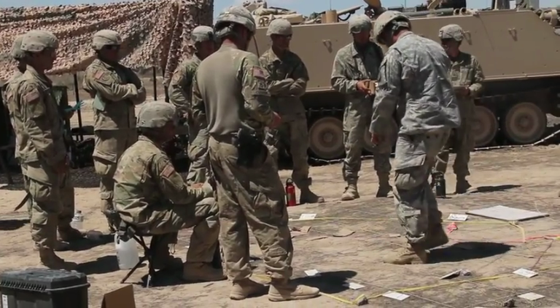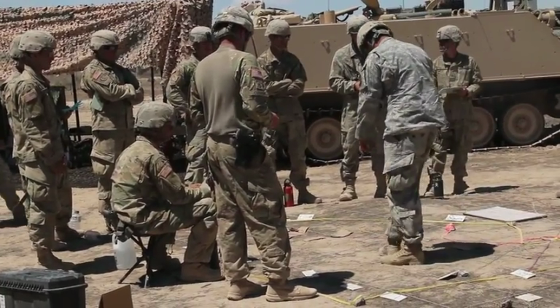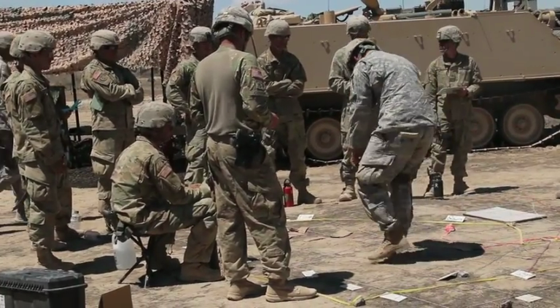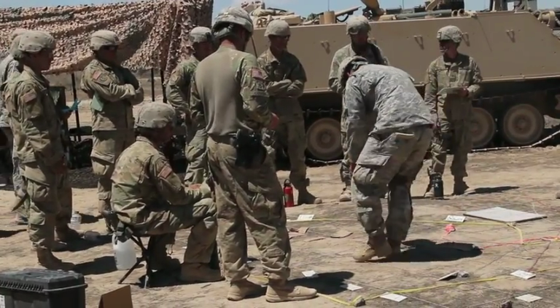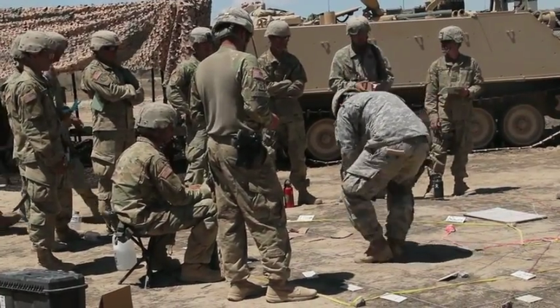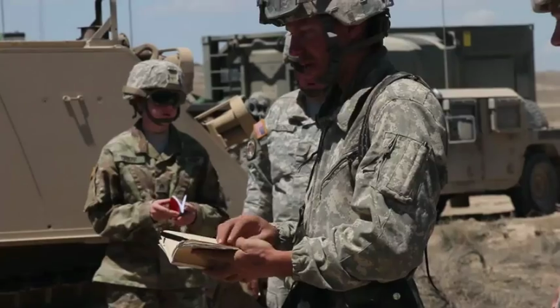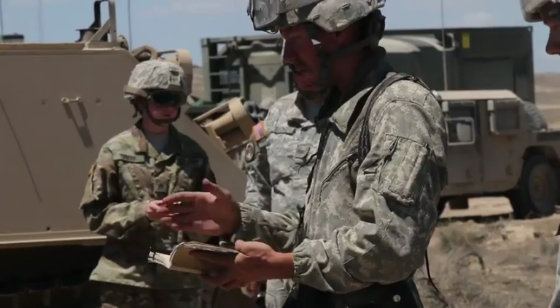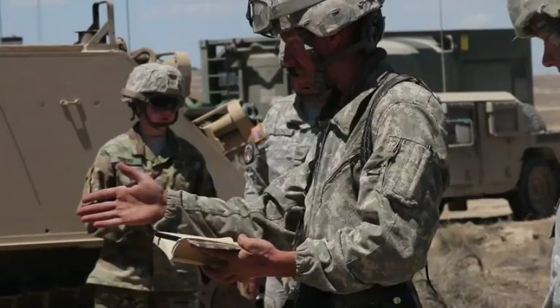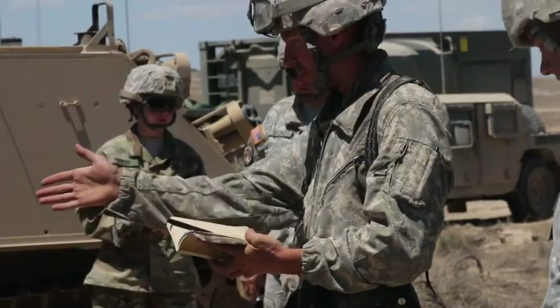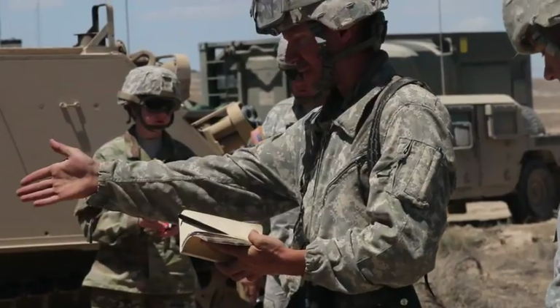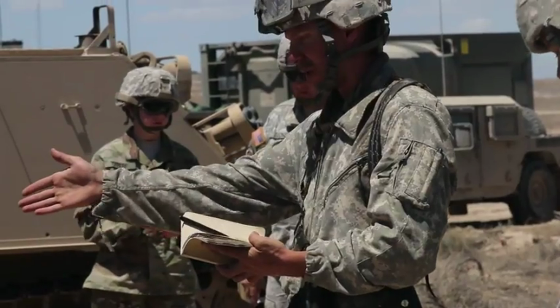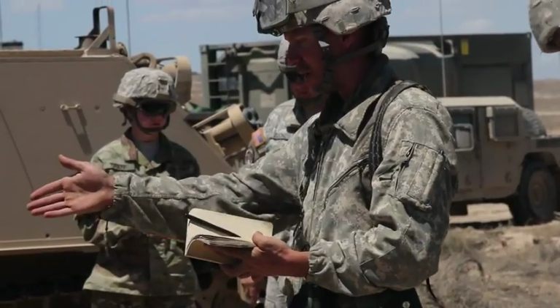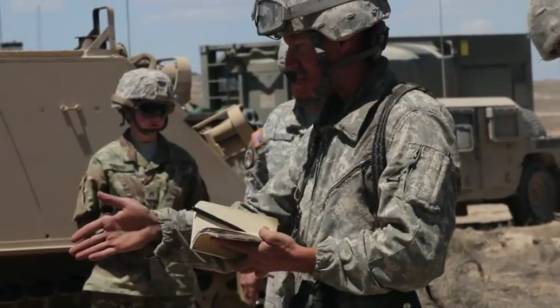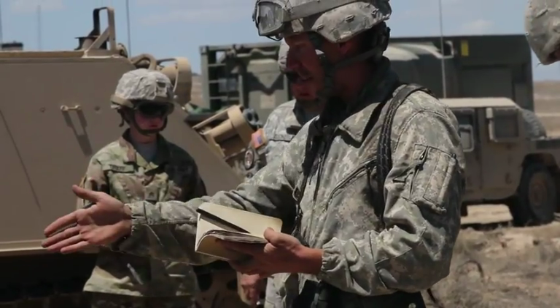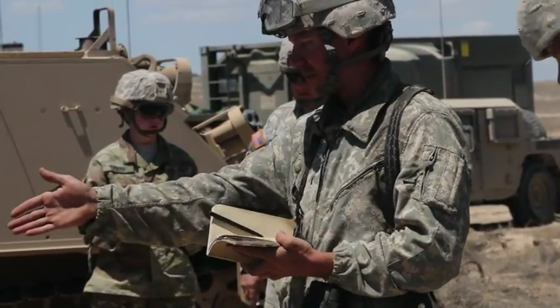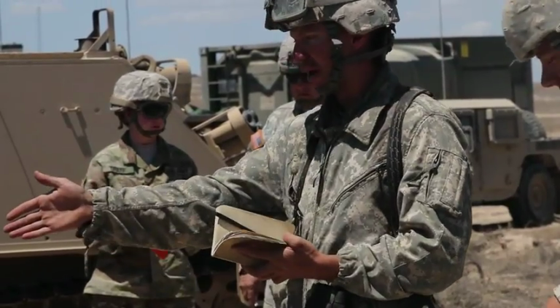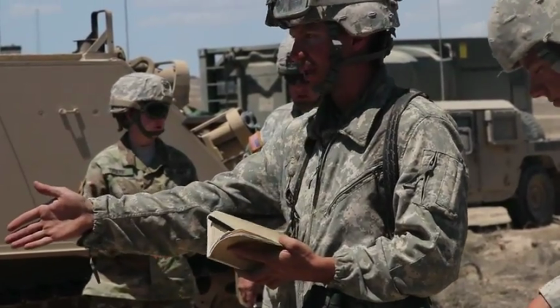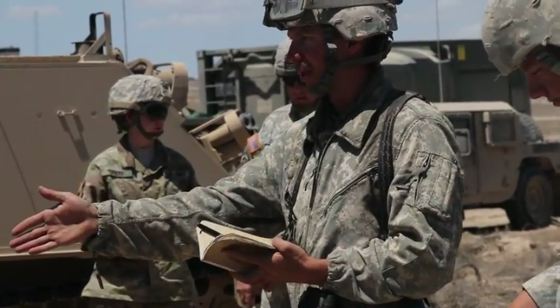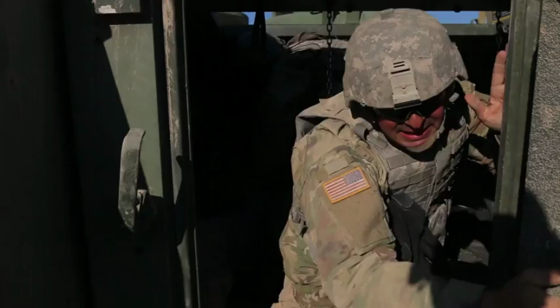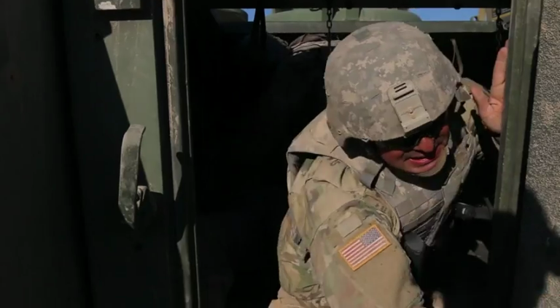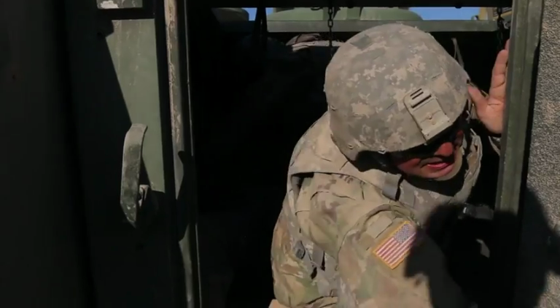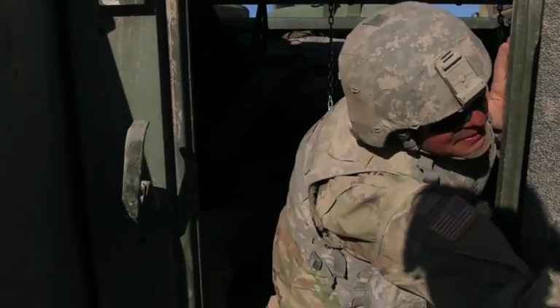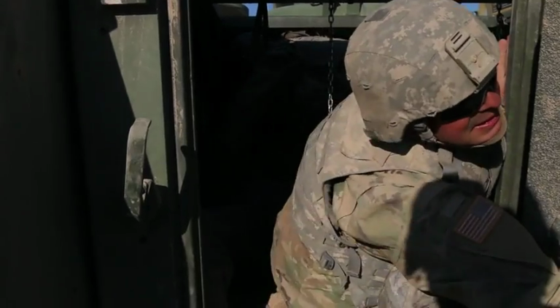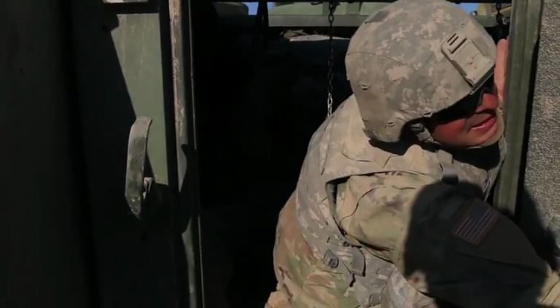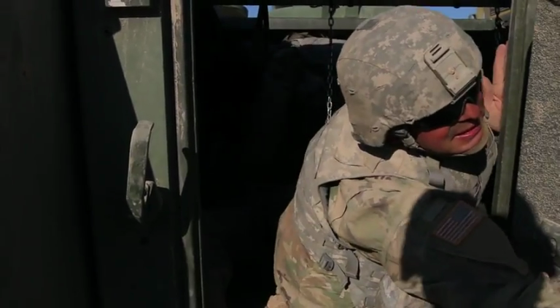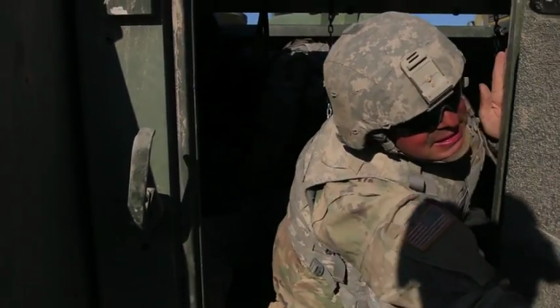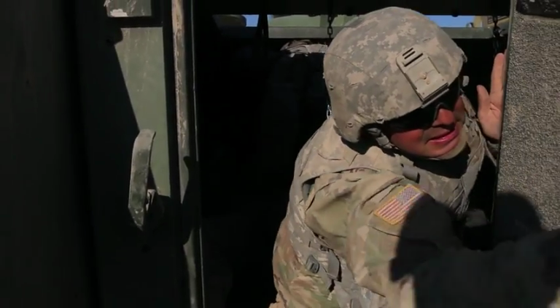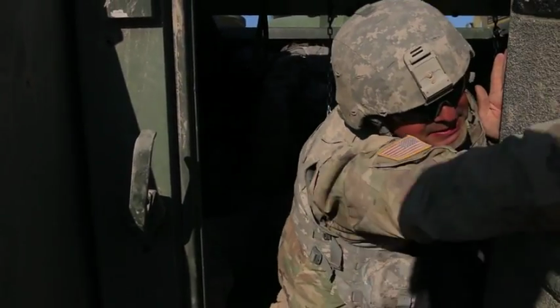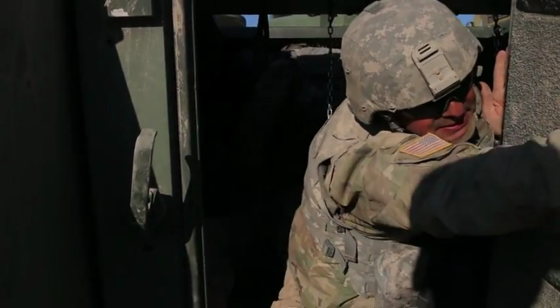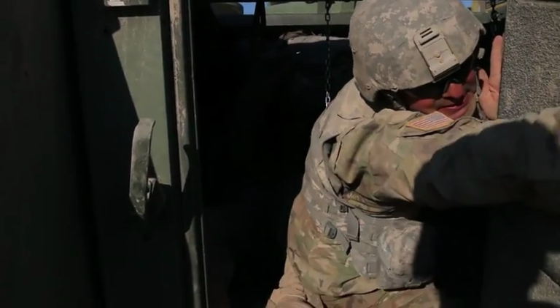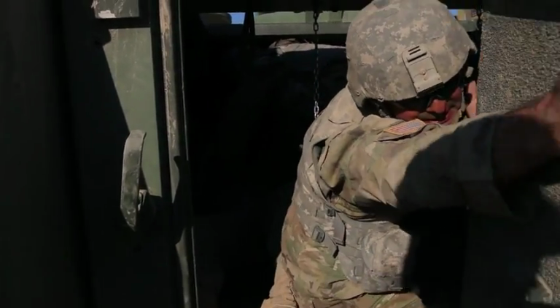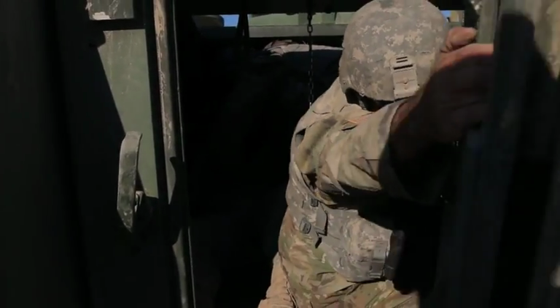Reporting for the 103rd Public Affairs Detachment, I am Army Sergeant David Miller.